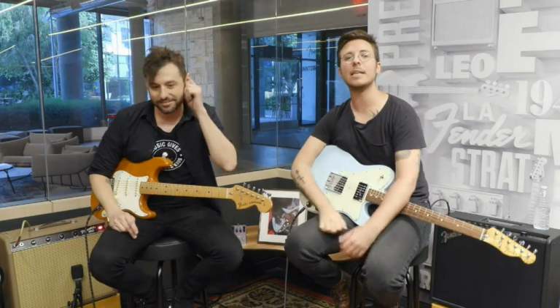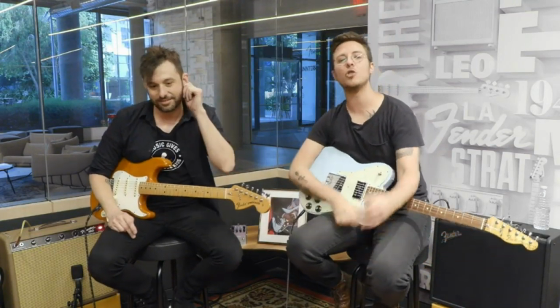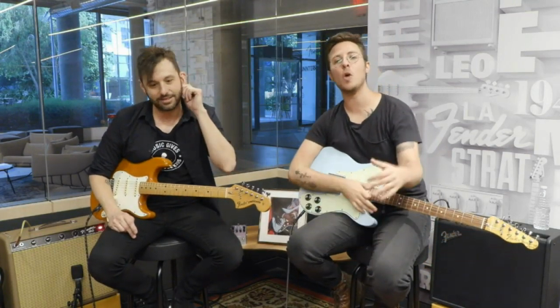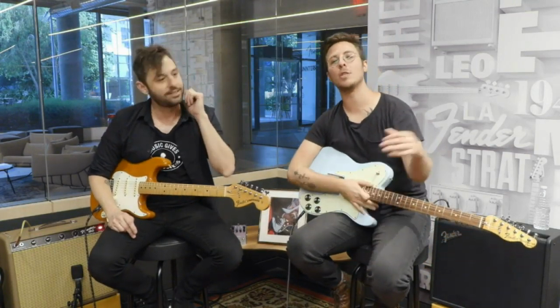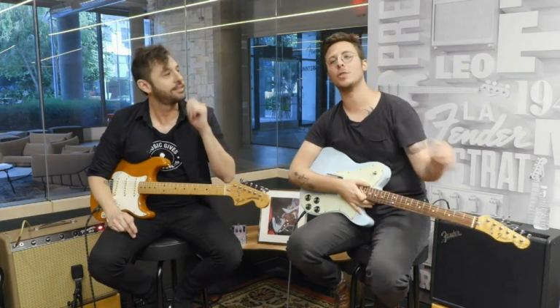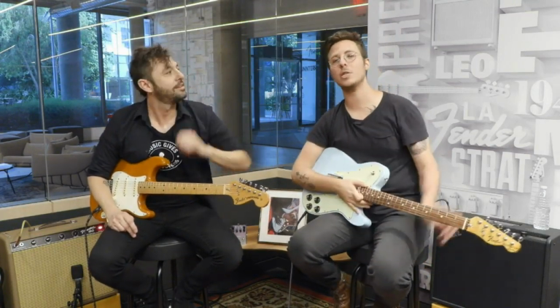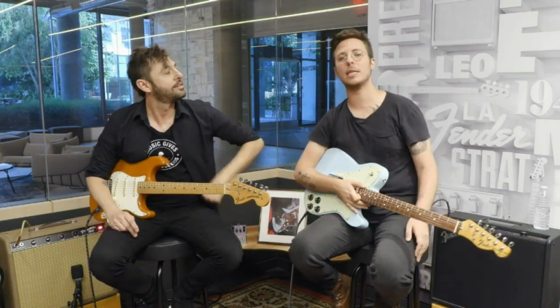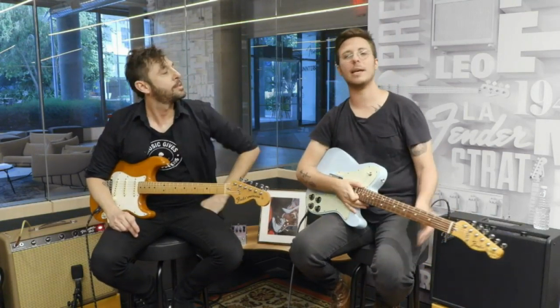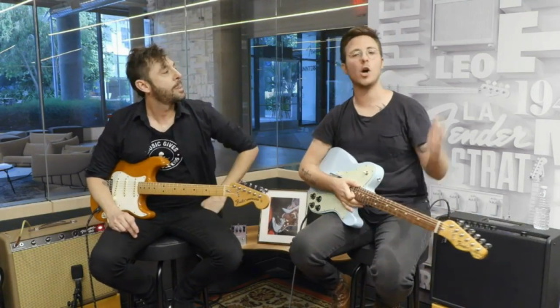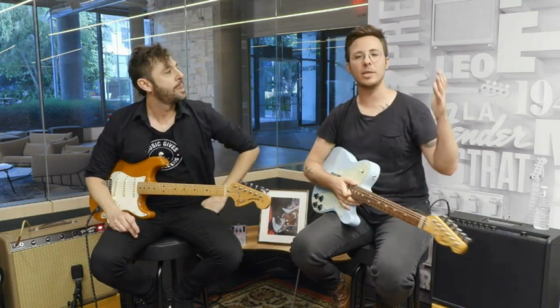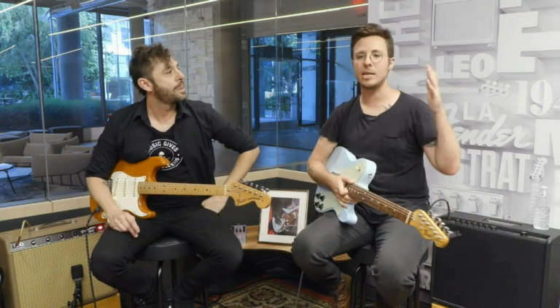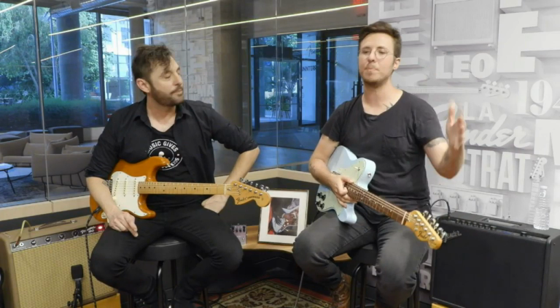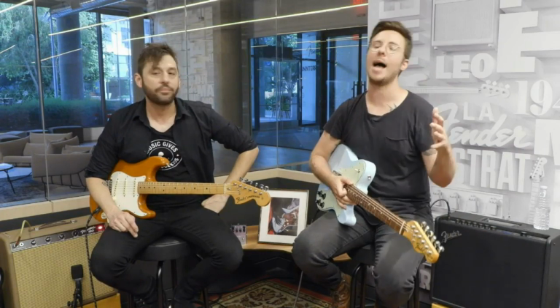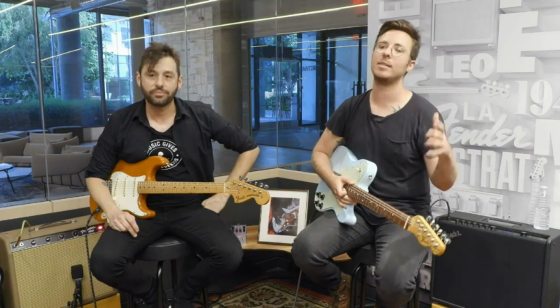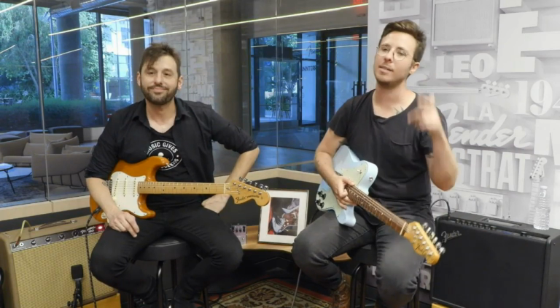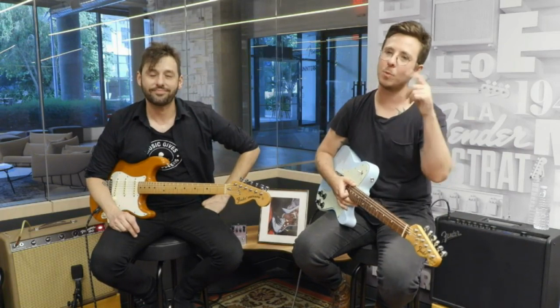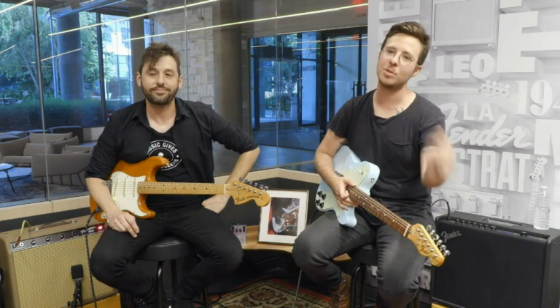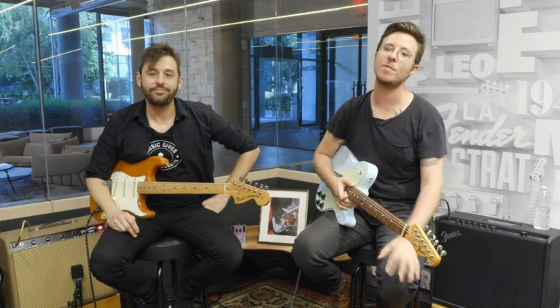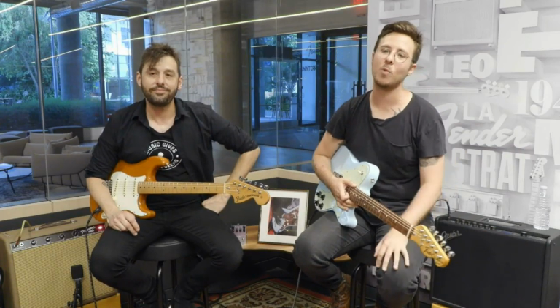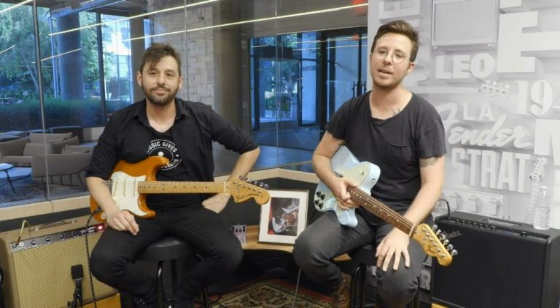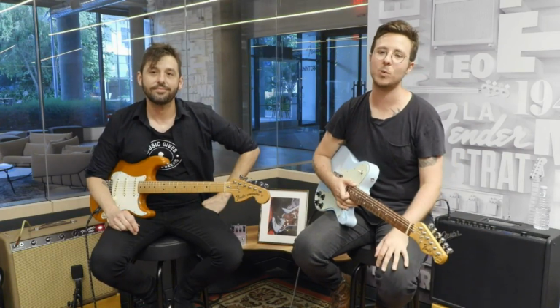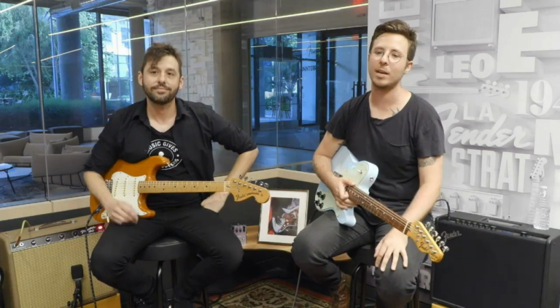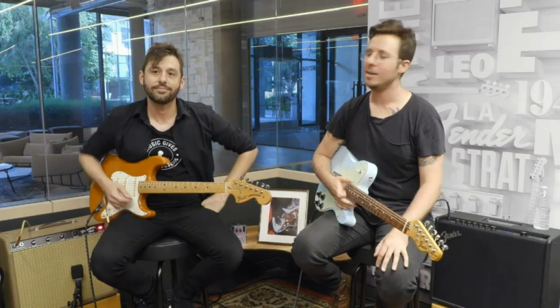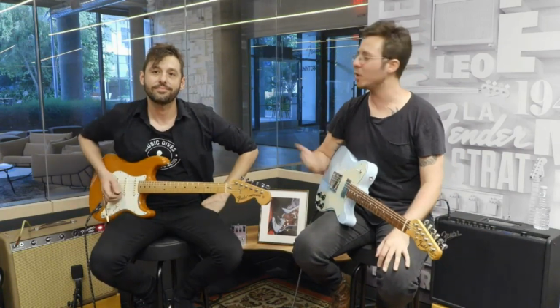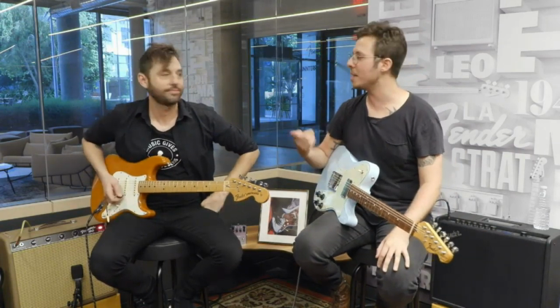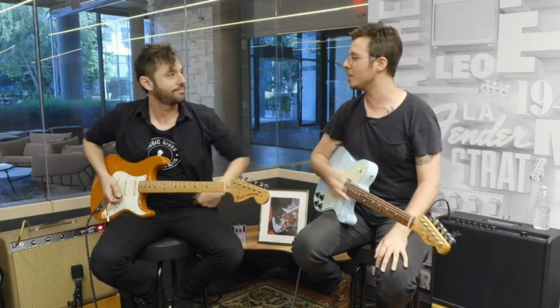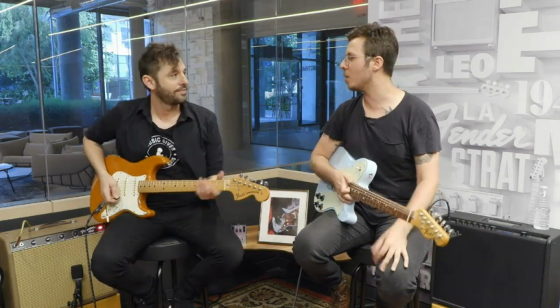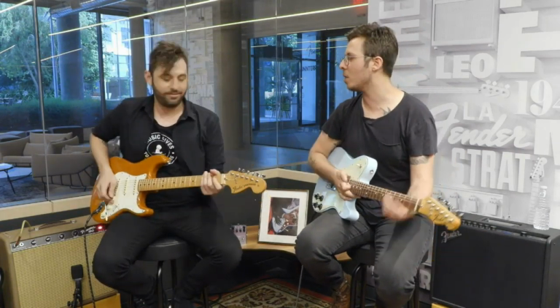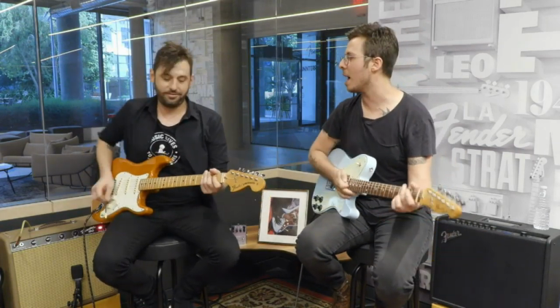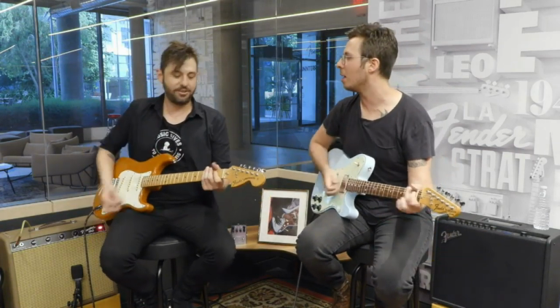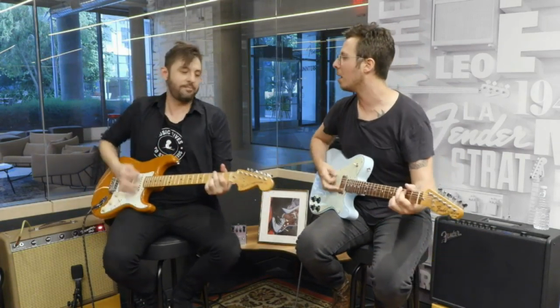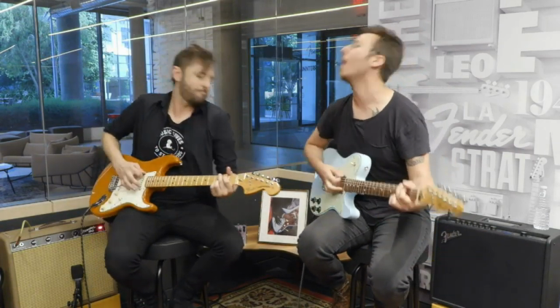Thank you so much for tuning in. As always, keep practicing, and we'll see you for more next week. Strum that G chord, and we're out.